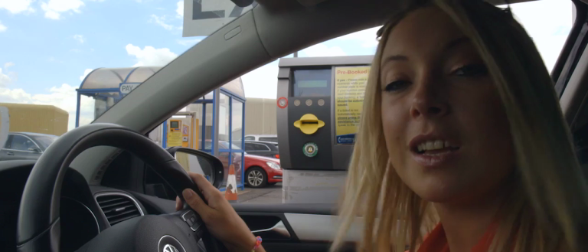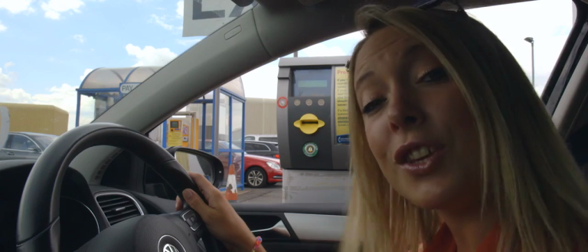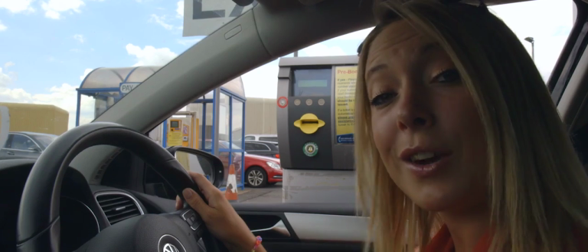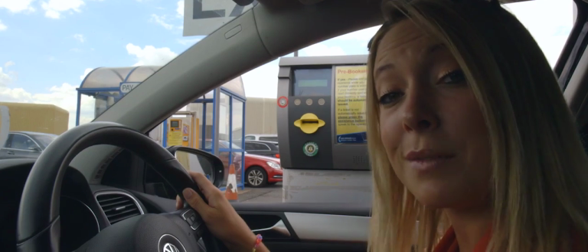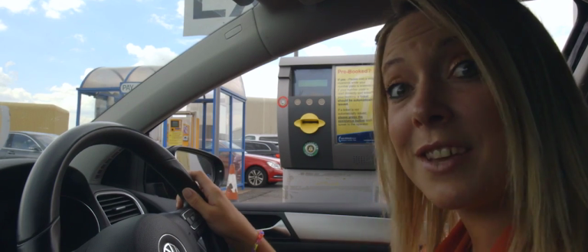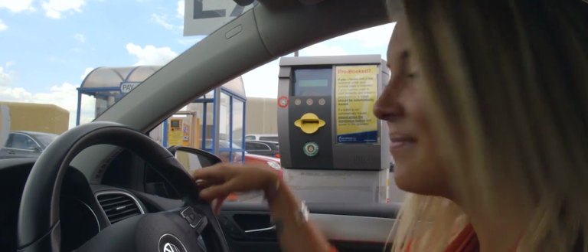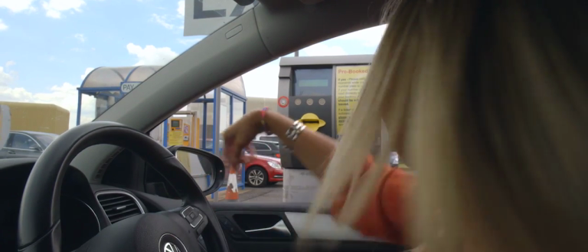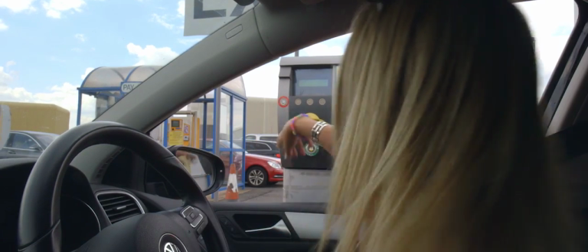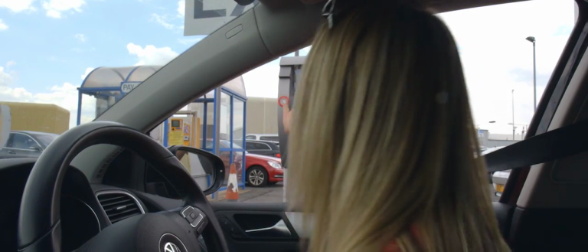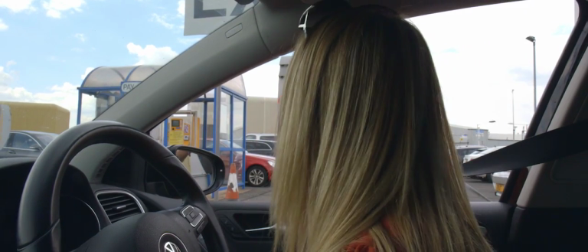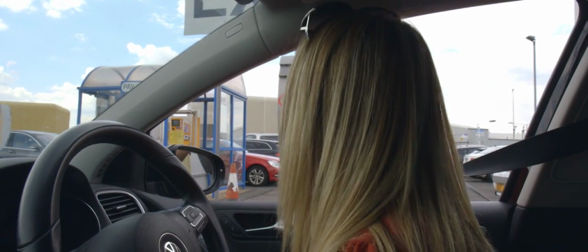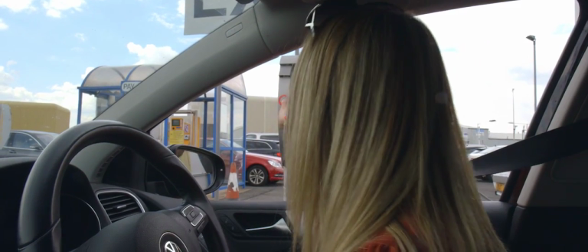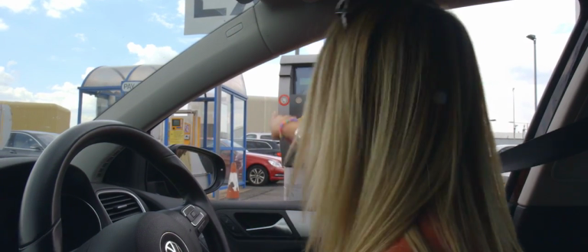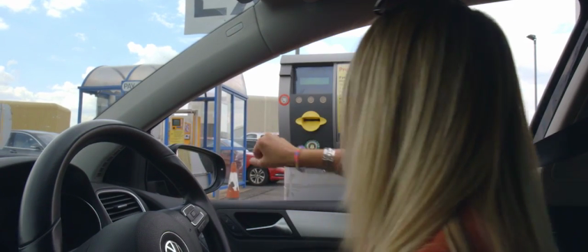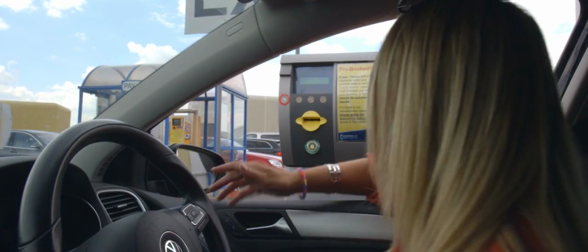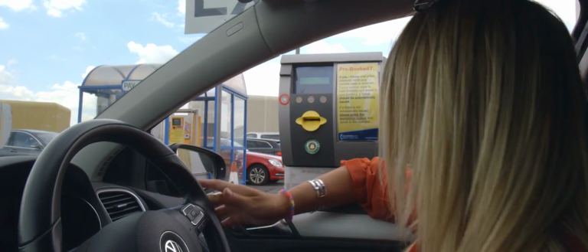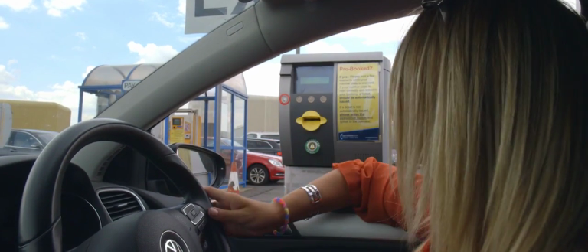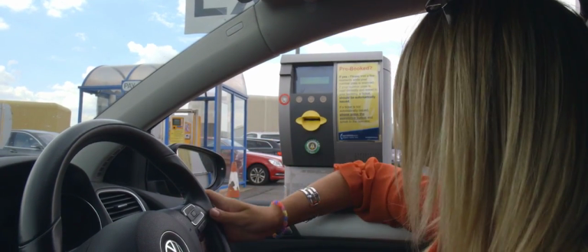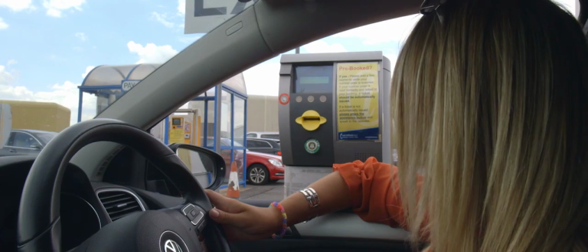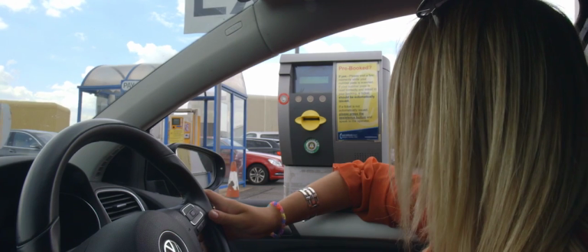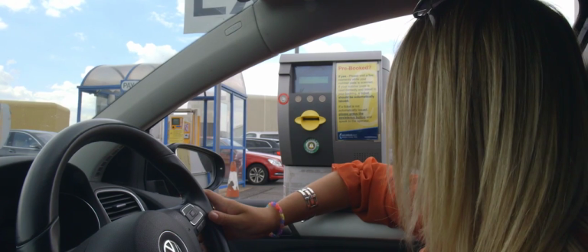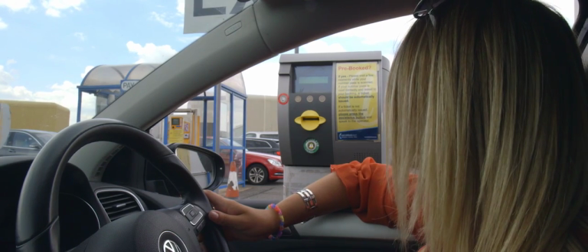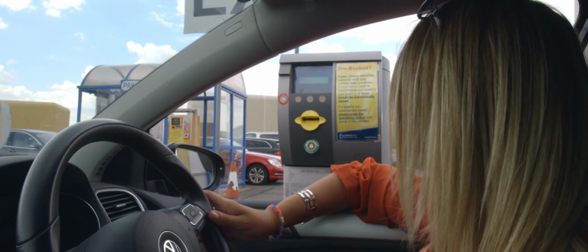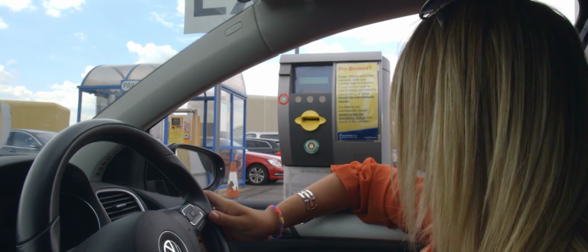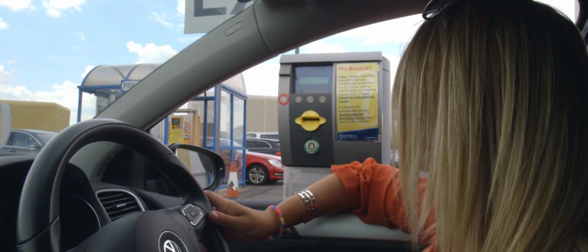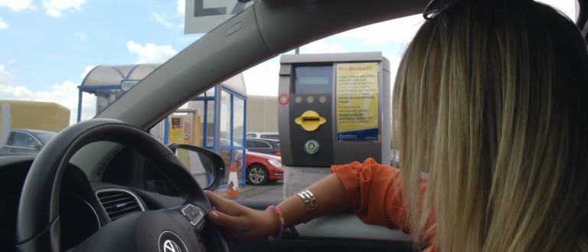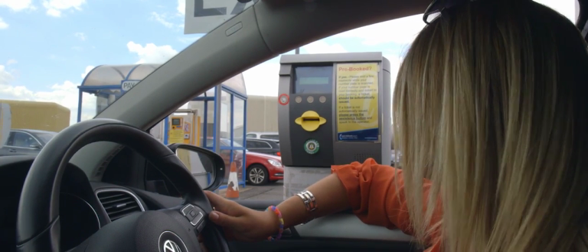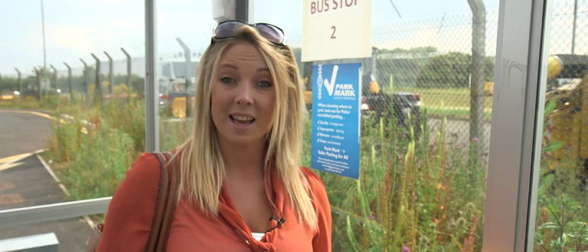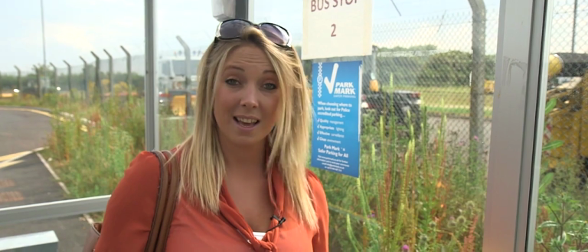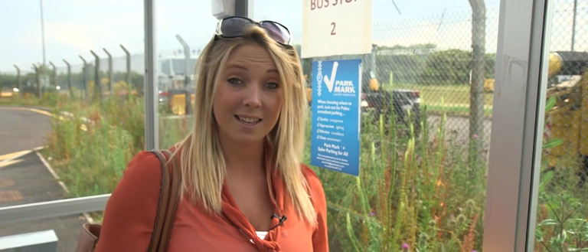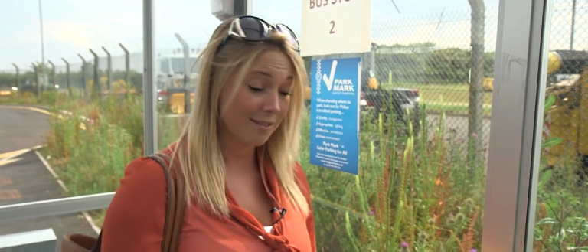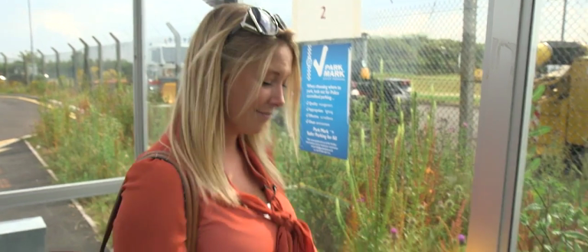You can get hold of them at multiple points throughout the car park.